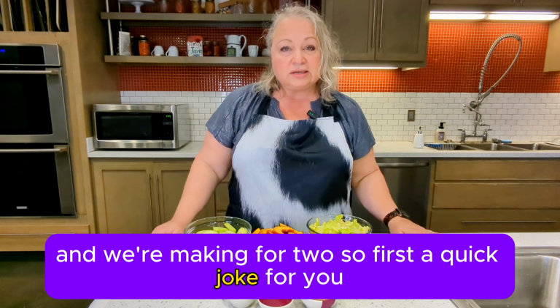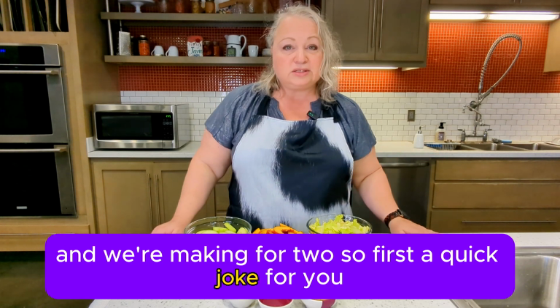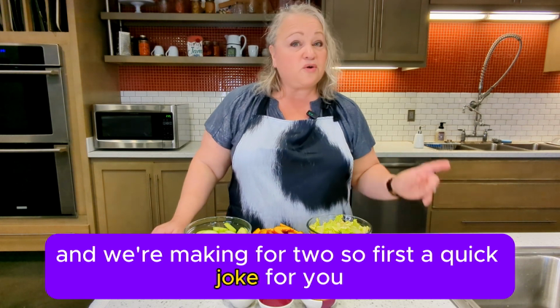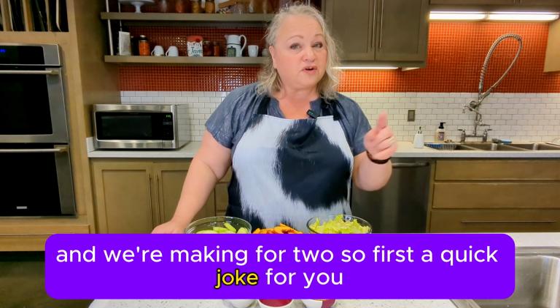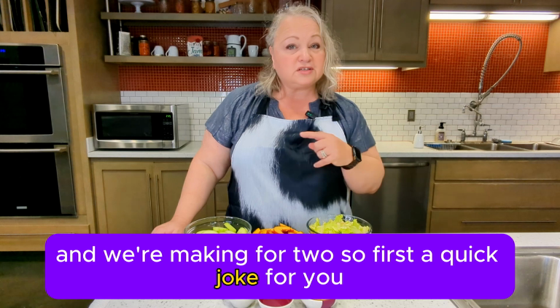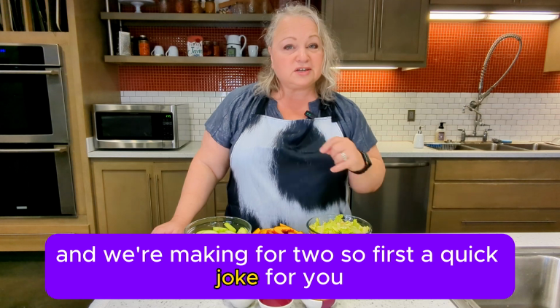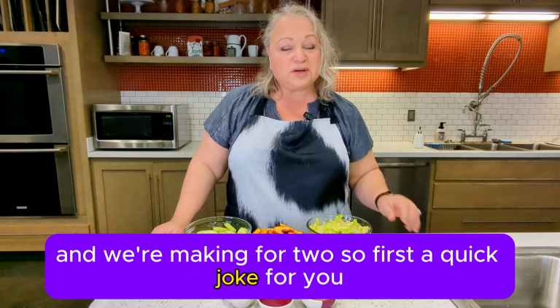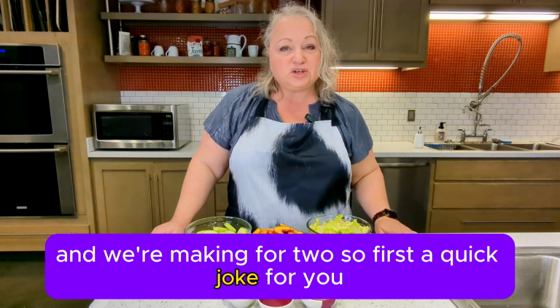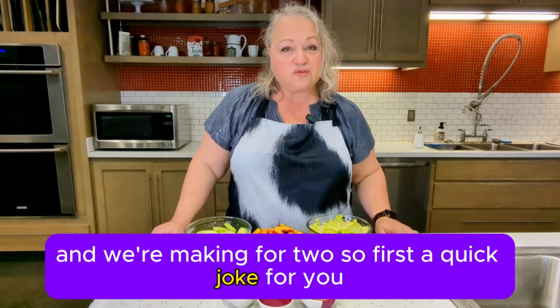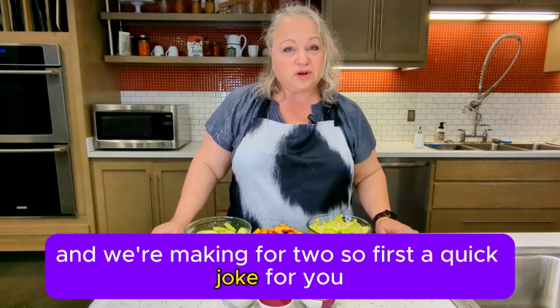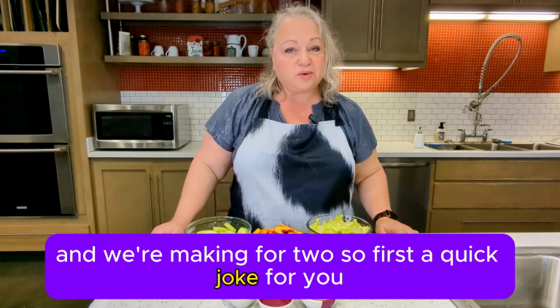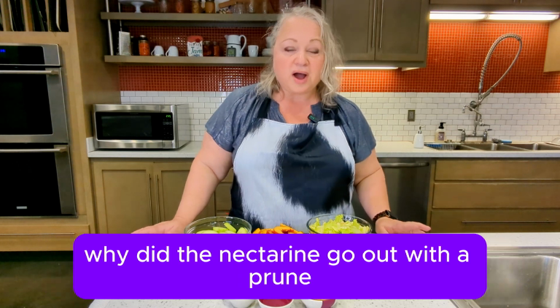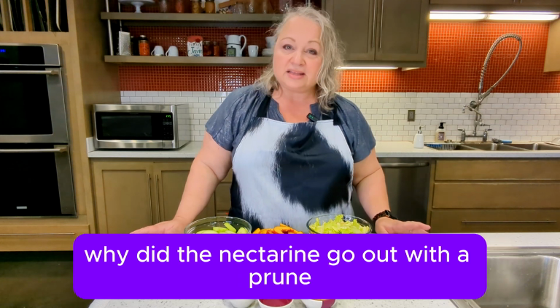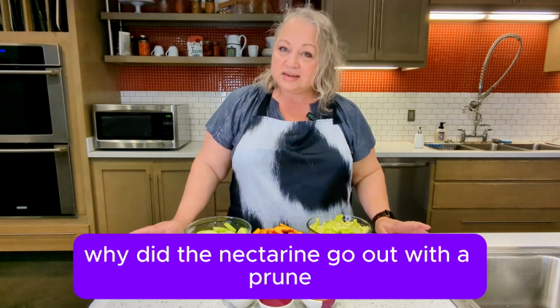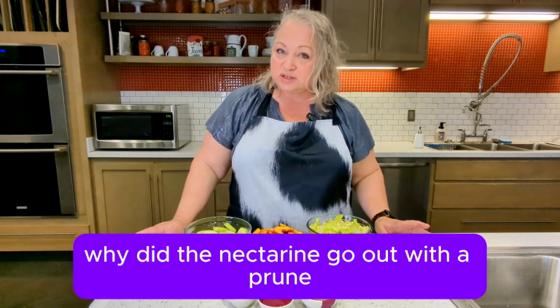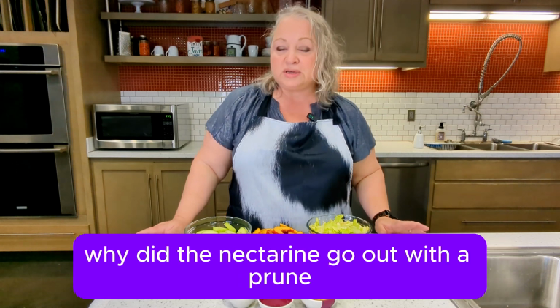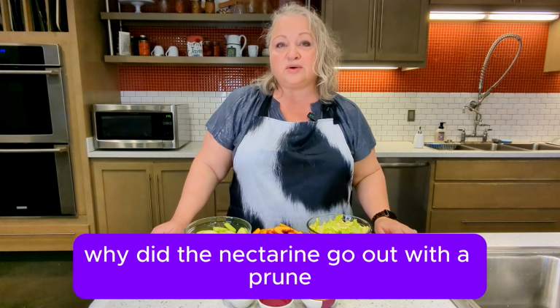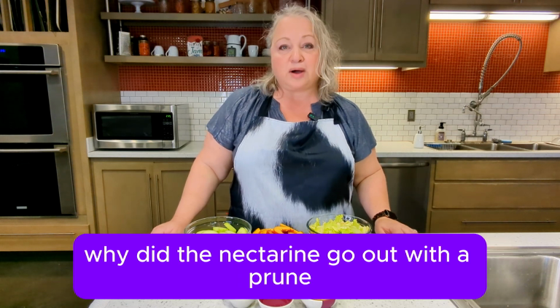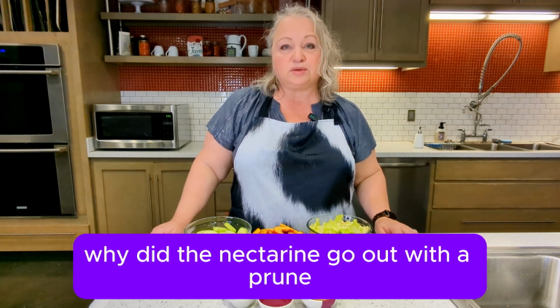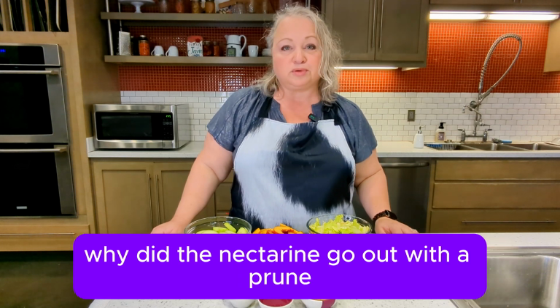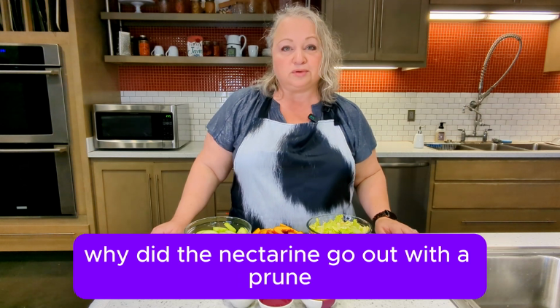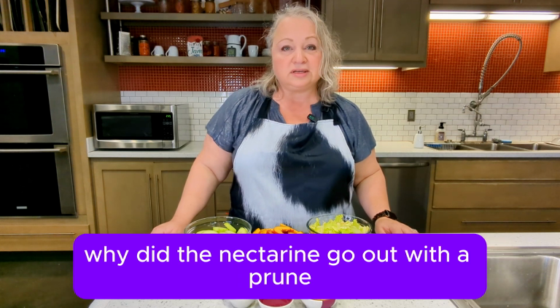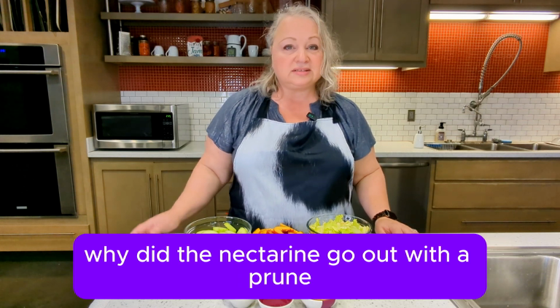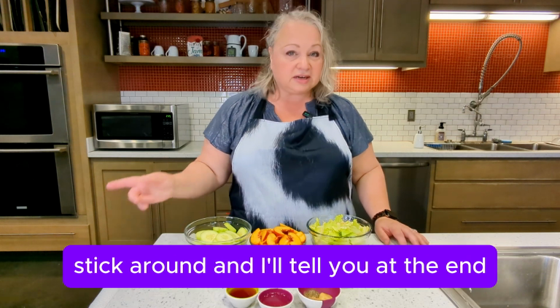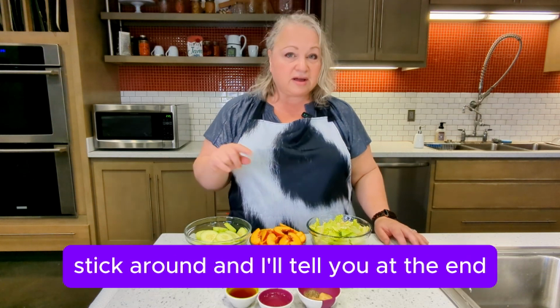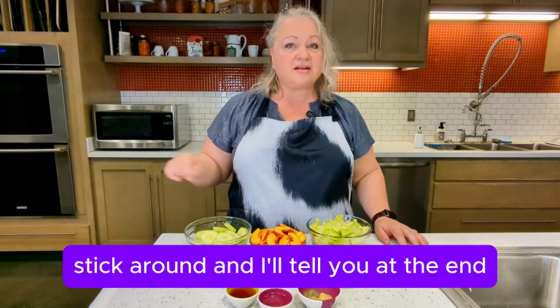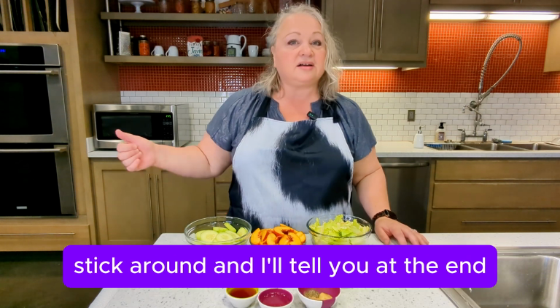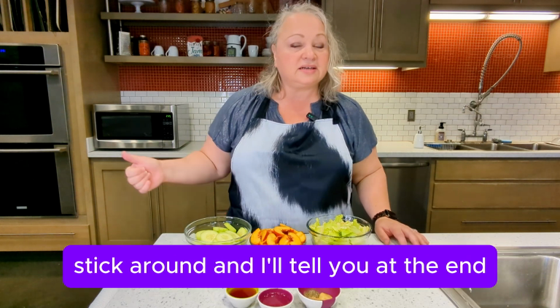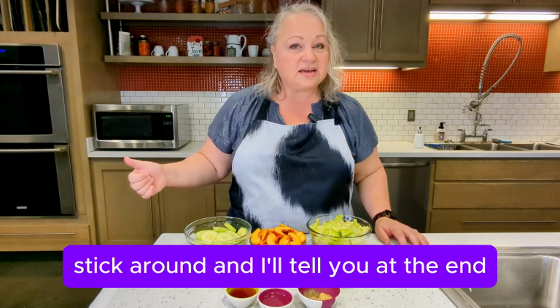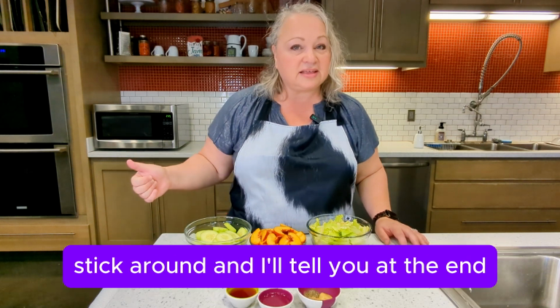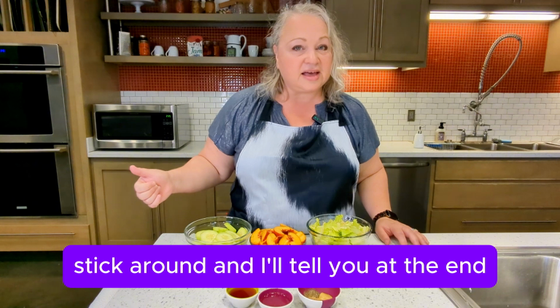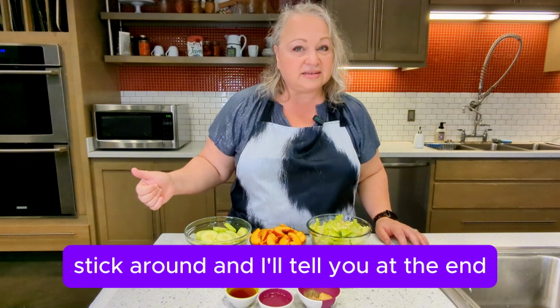First, a quick joke for you. Why did the nectarine go out with the prune? Stick around and I'll tell you at the end.